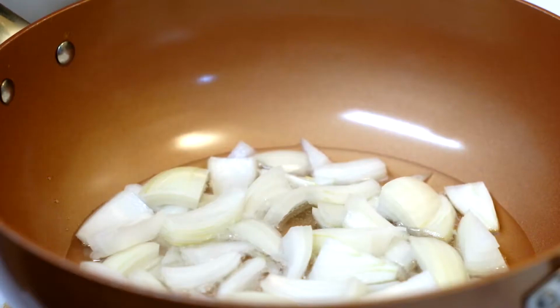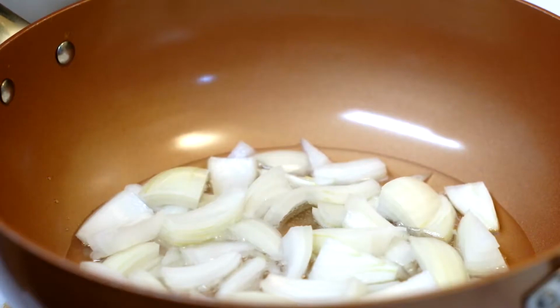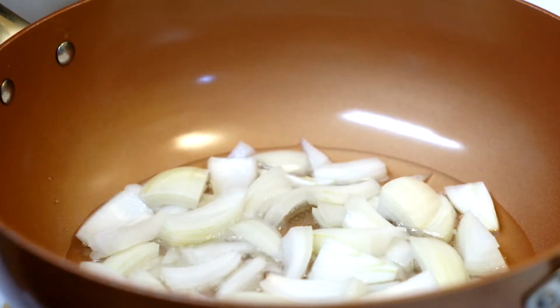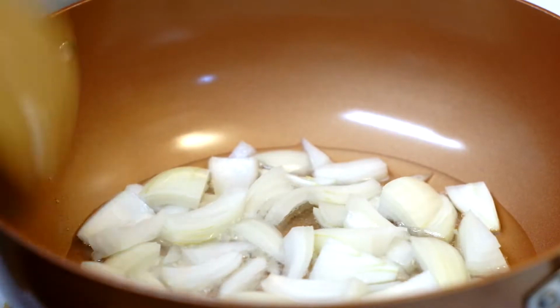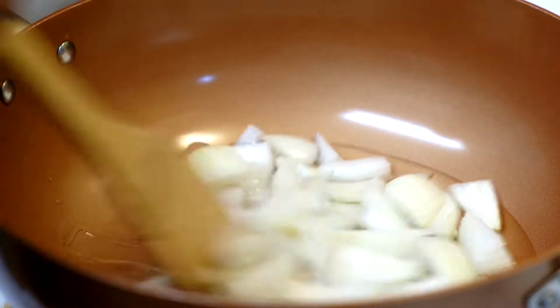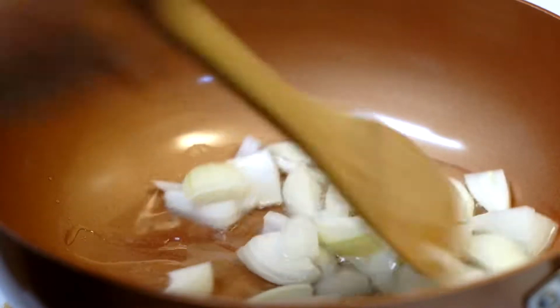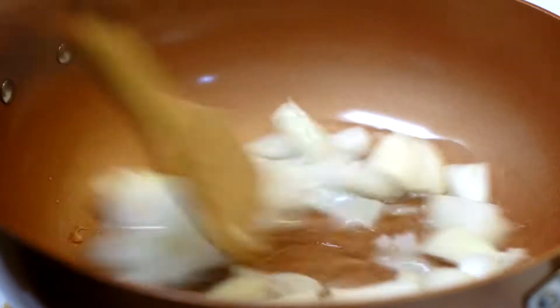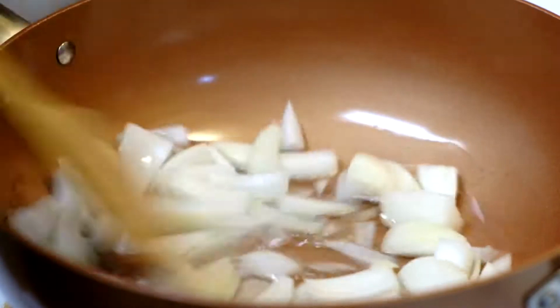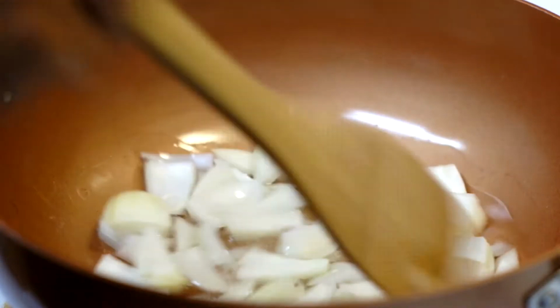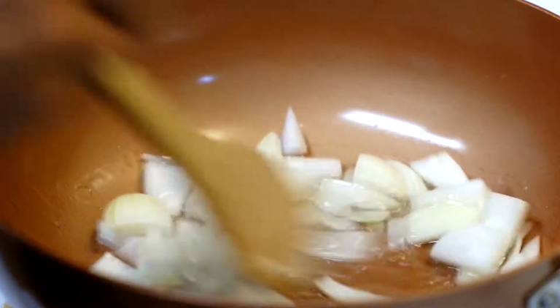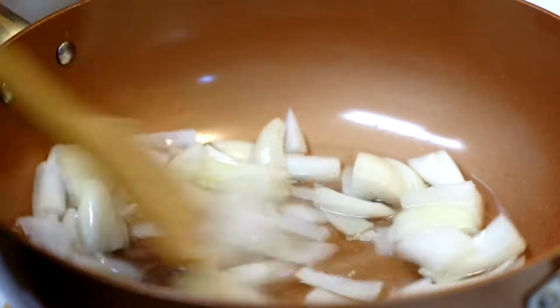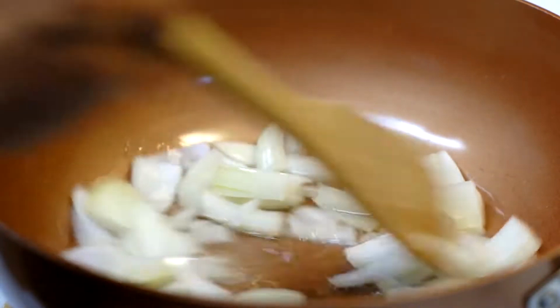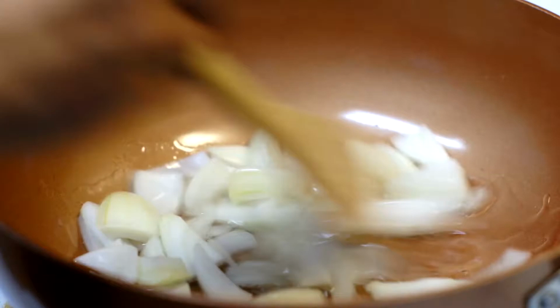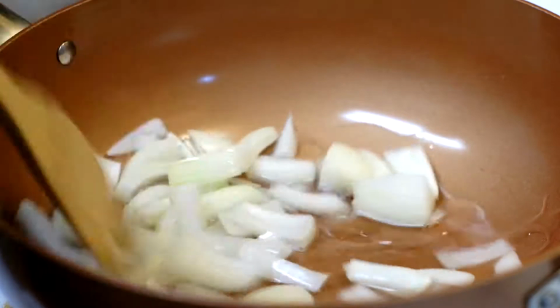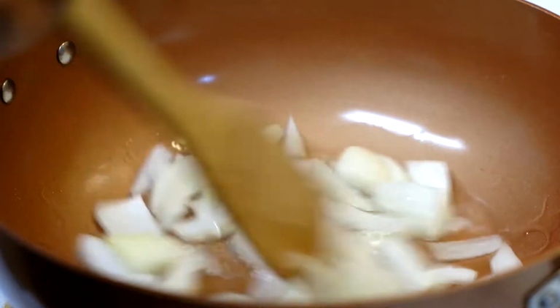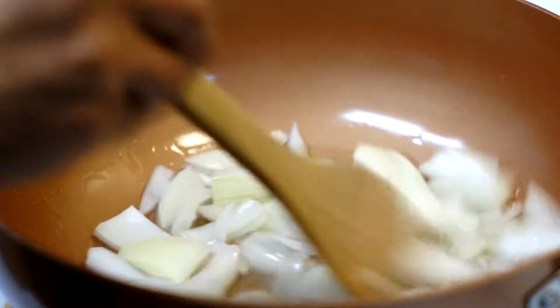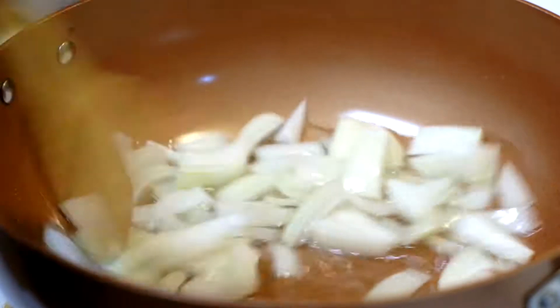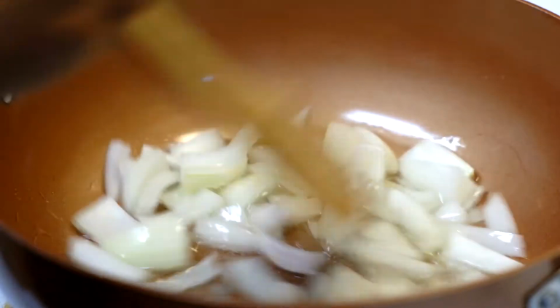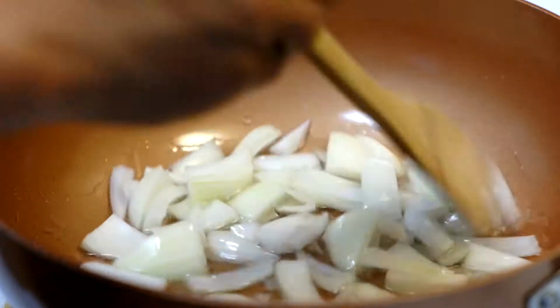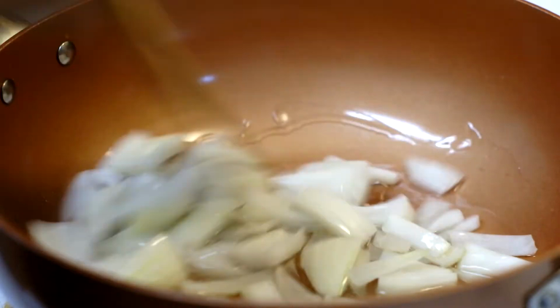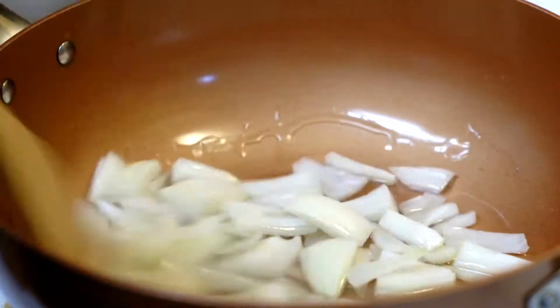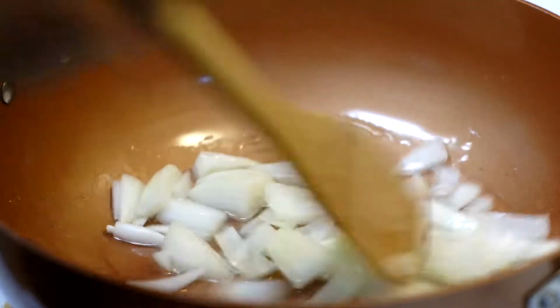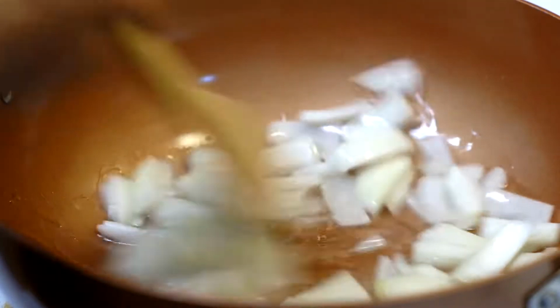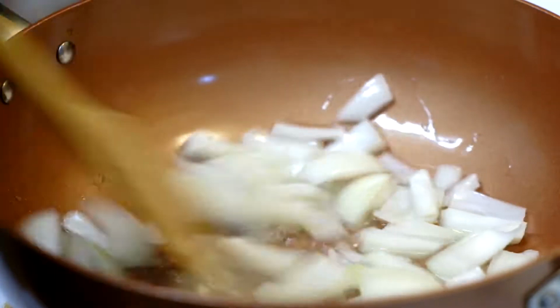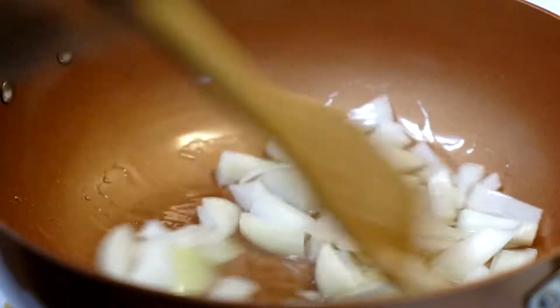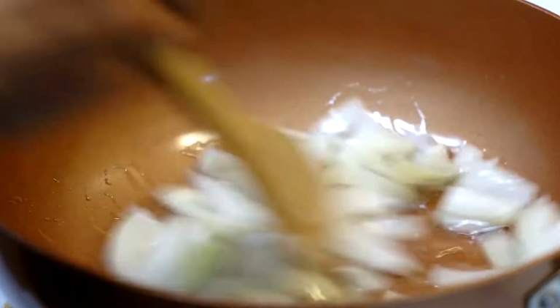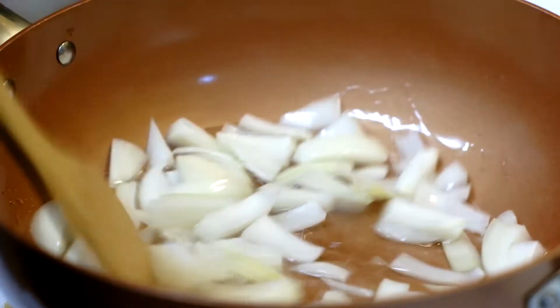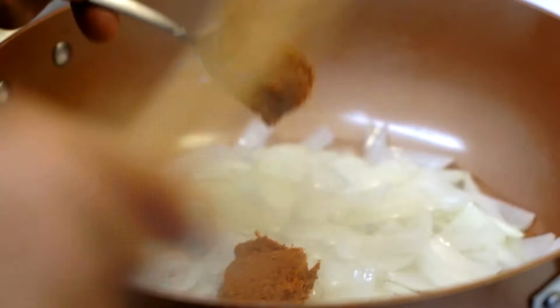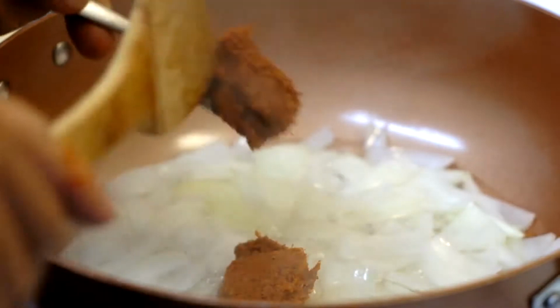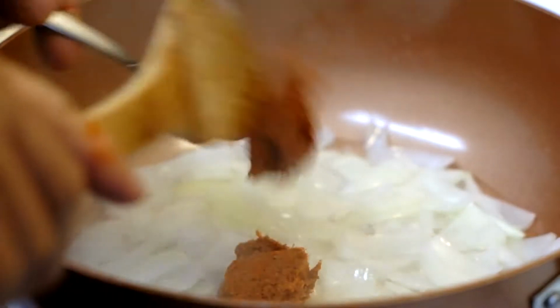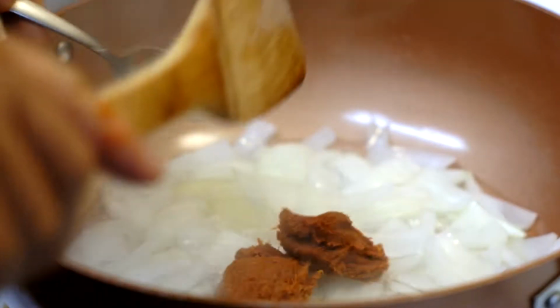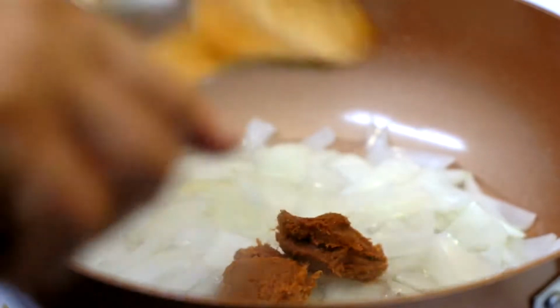Hi, this is Tony. Today I'm going to show you how to cook the red curry shrimp with okra.